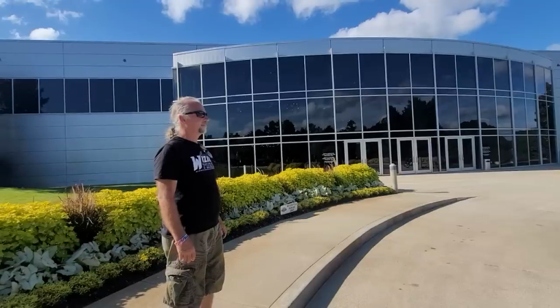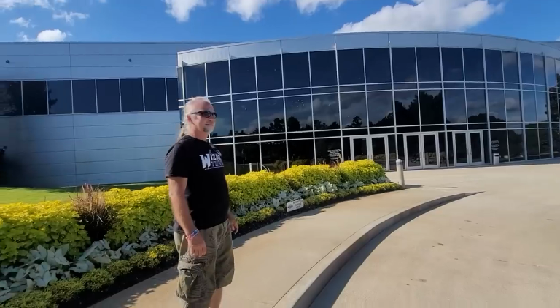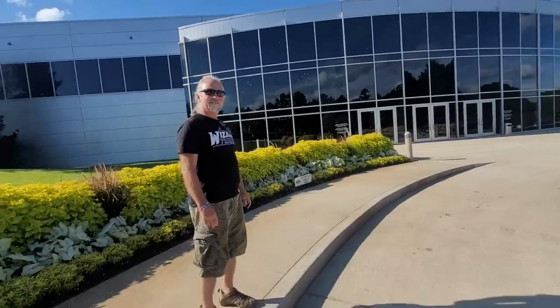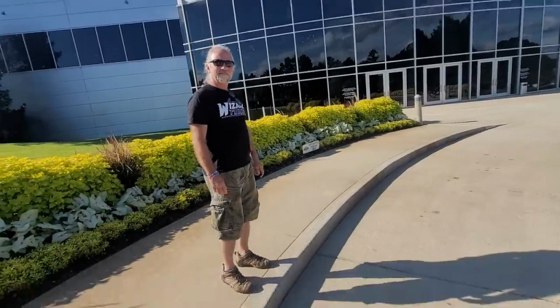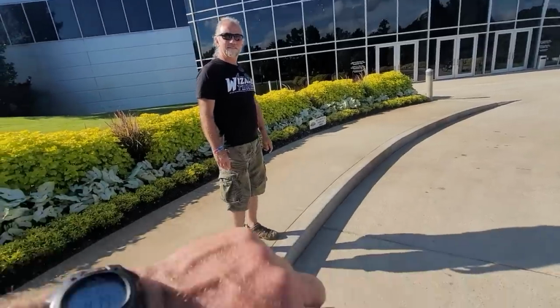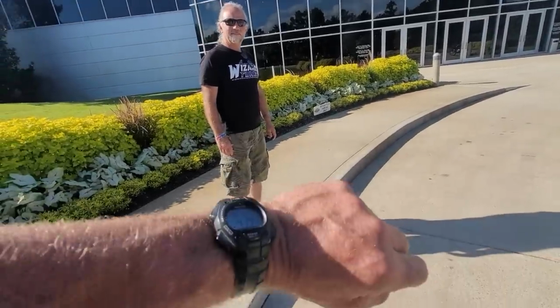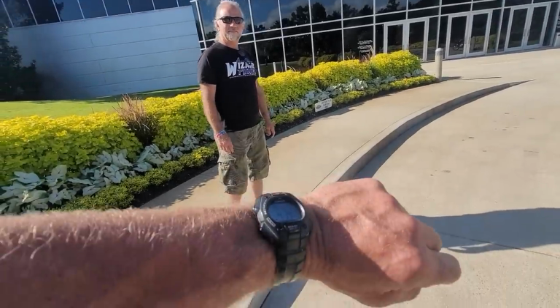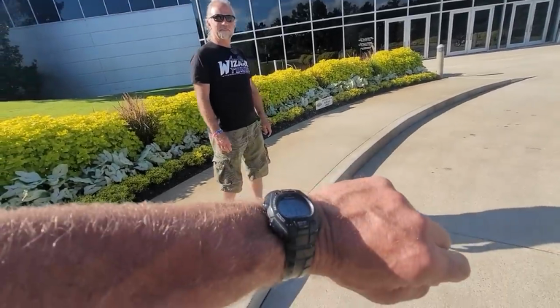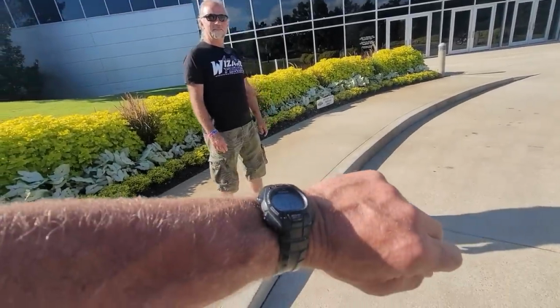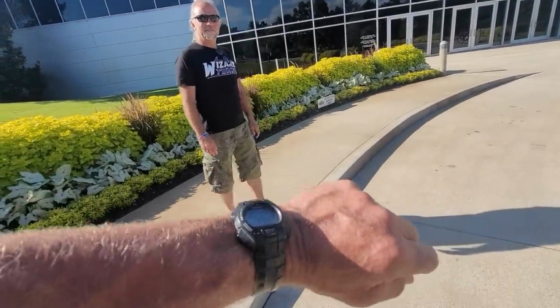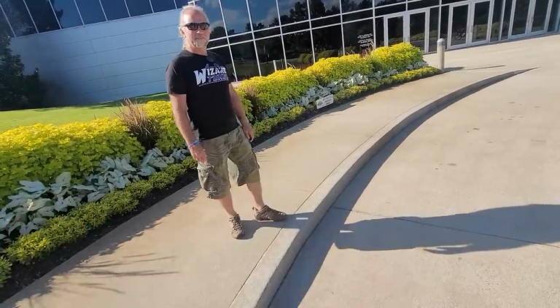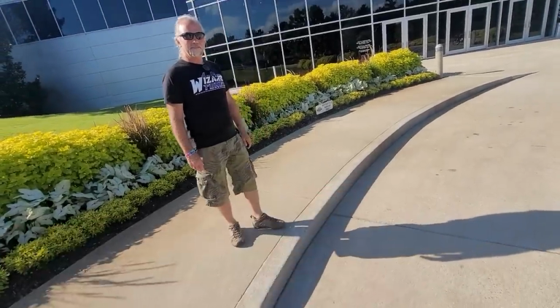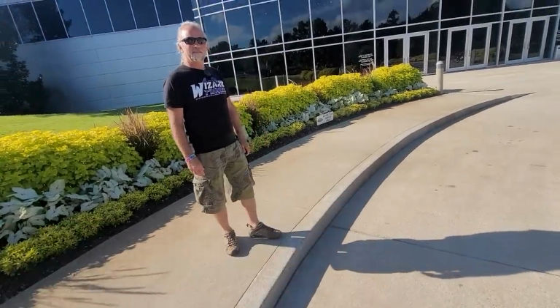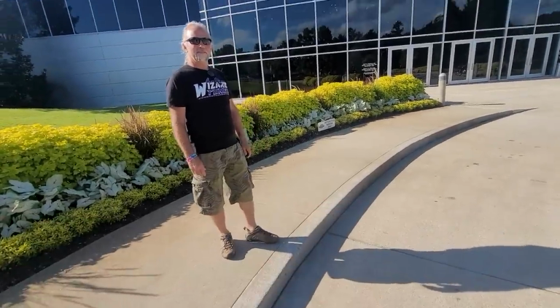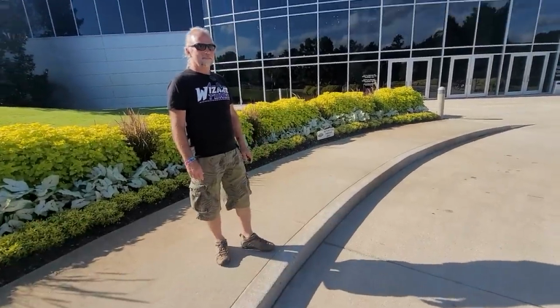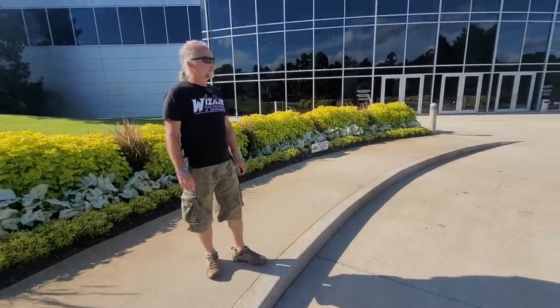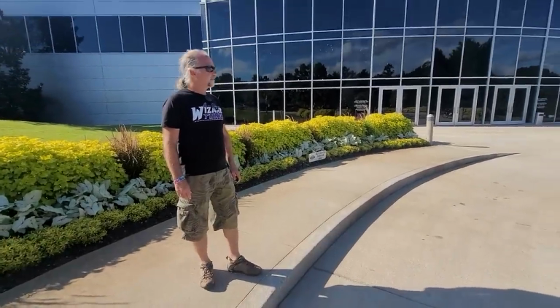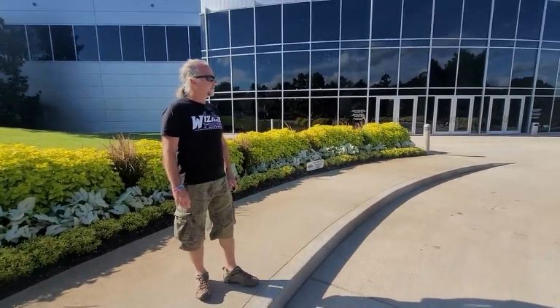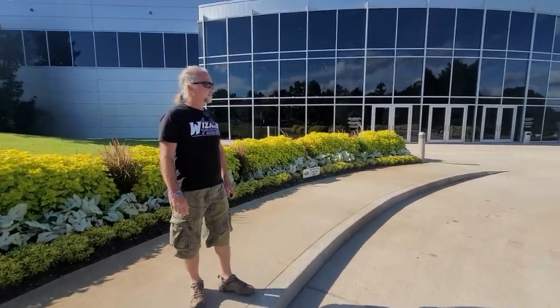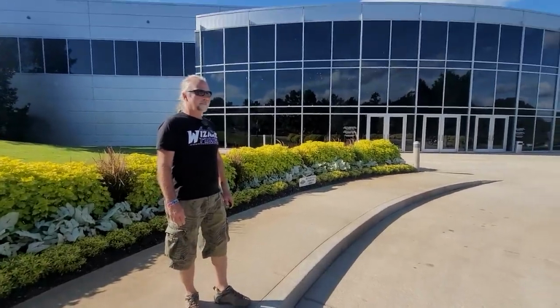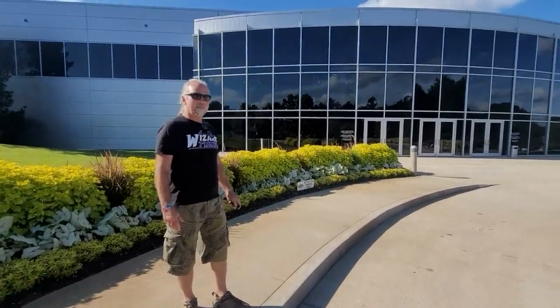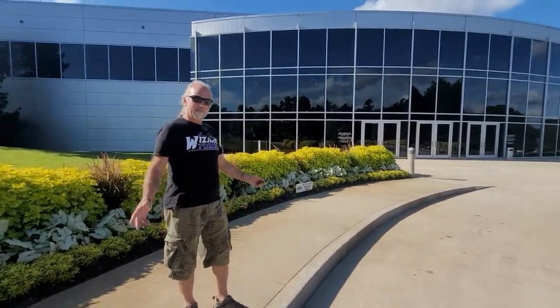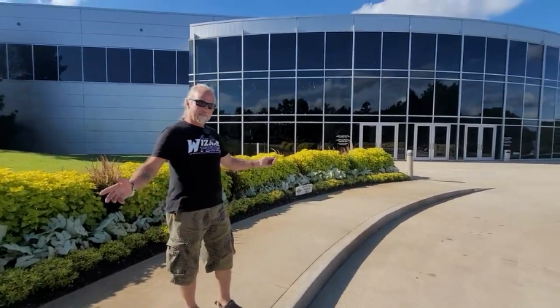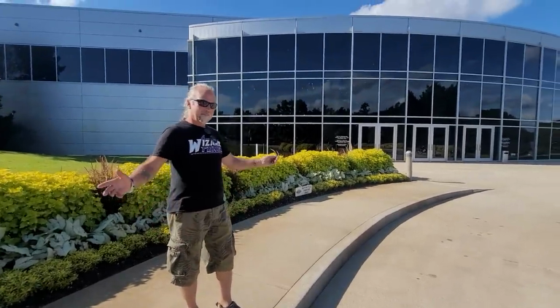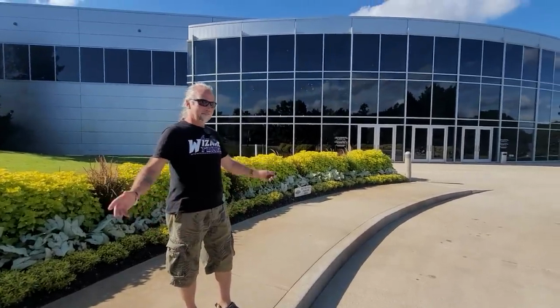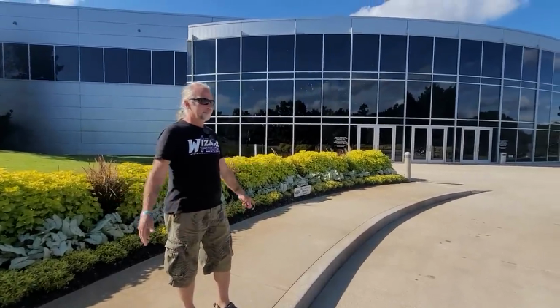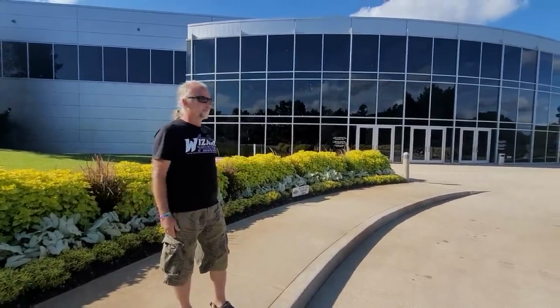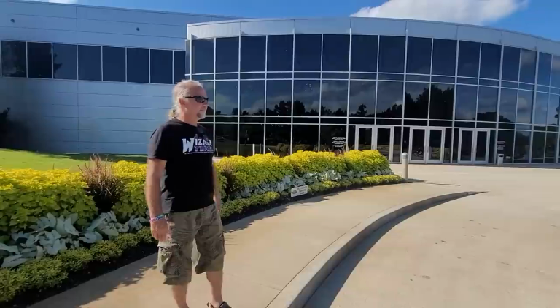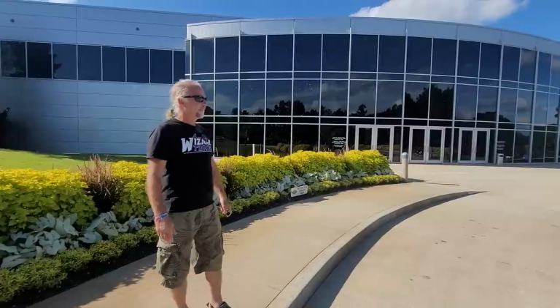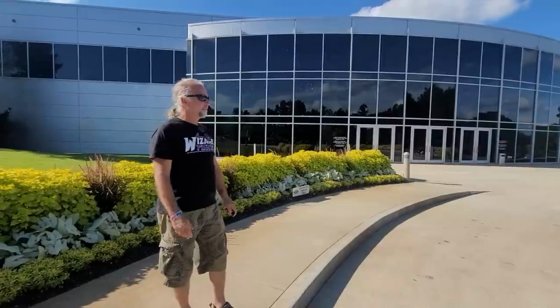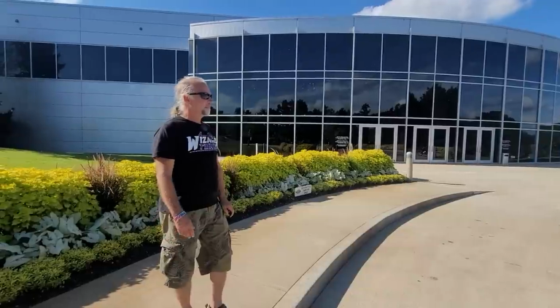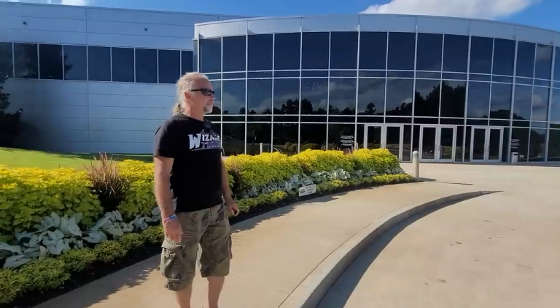It is Monday afternoon. I'm here with the professor, about to take another trip to the Barber Museum. What do you think?